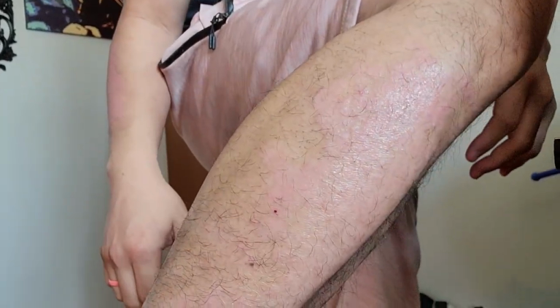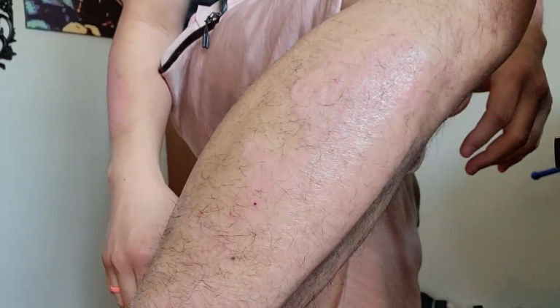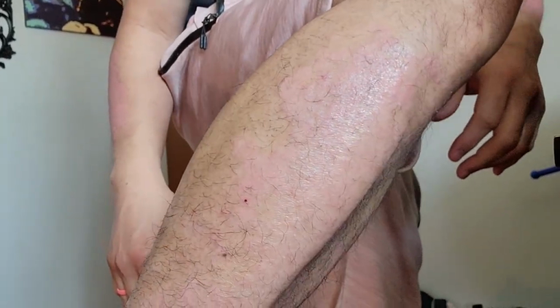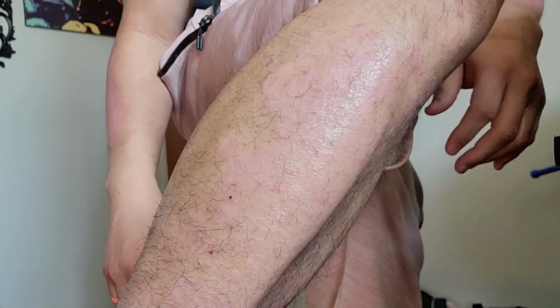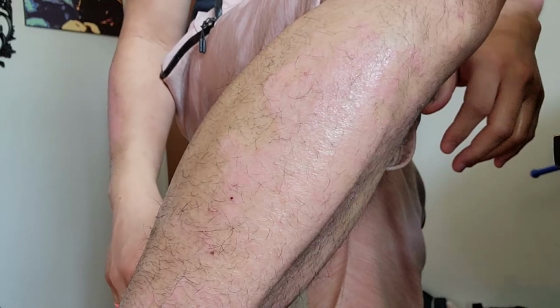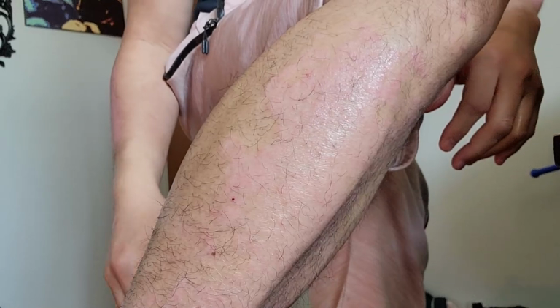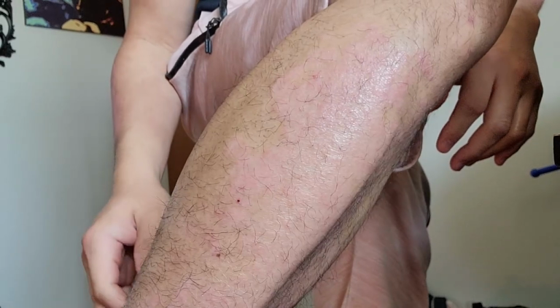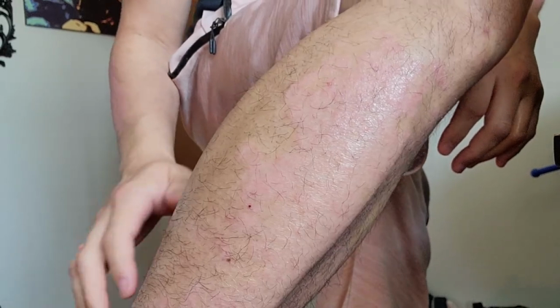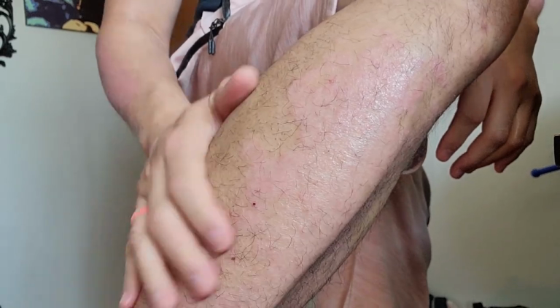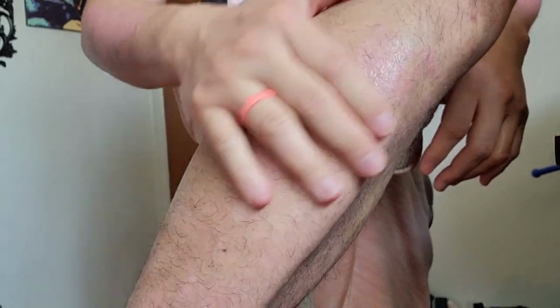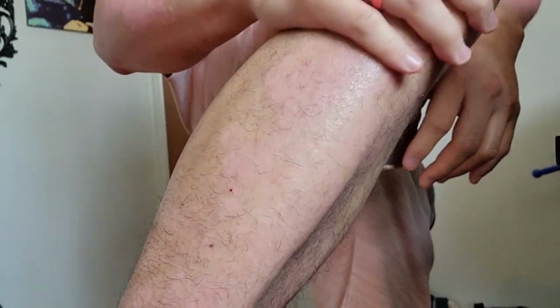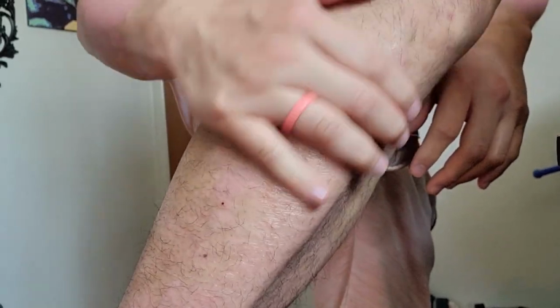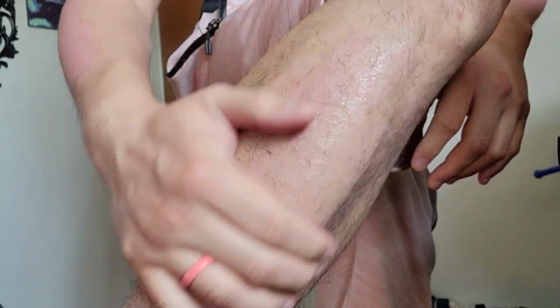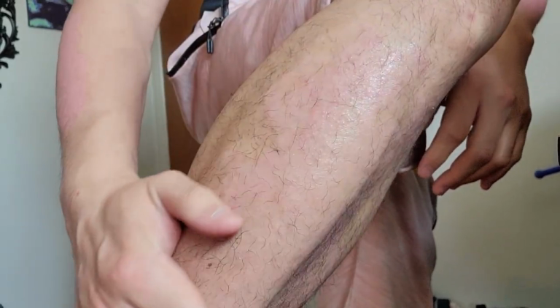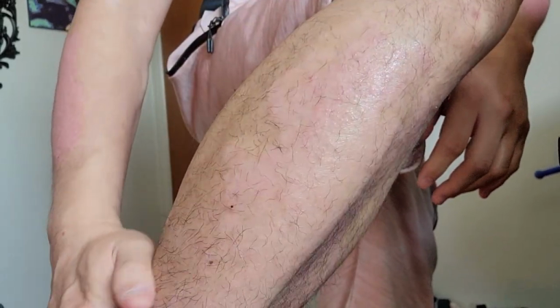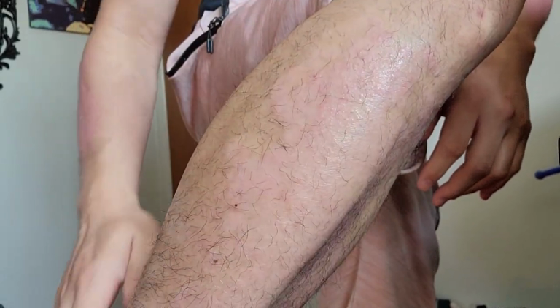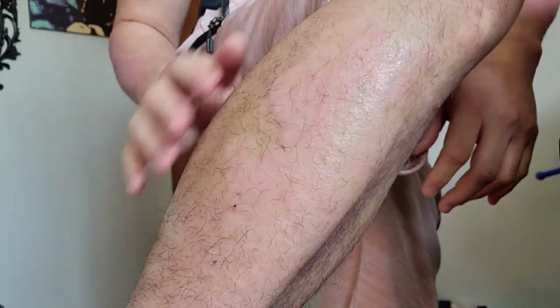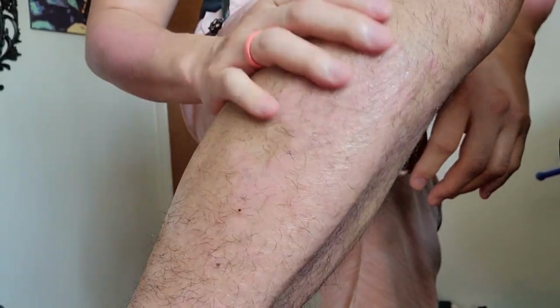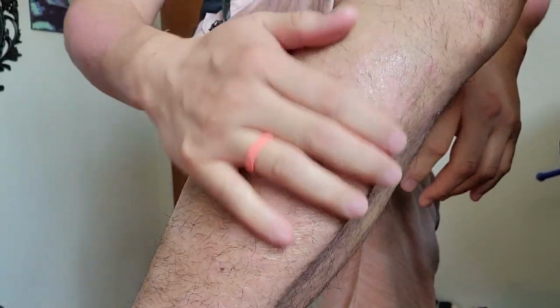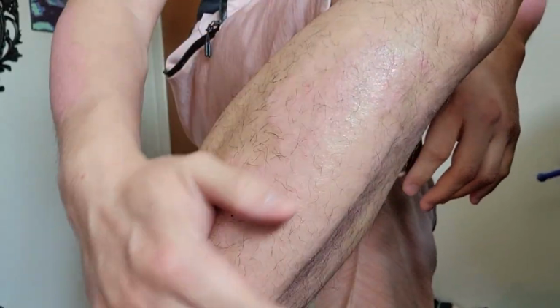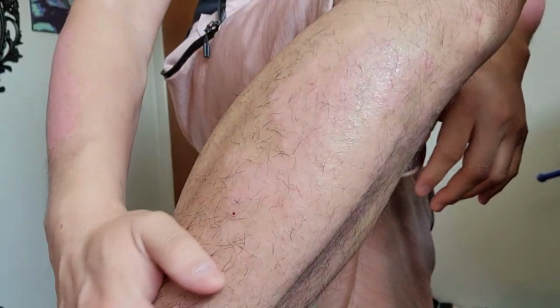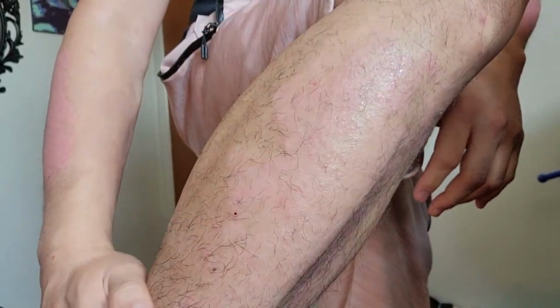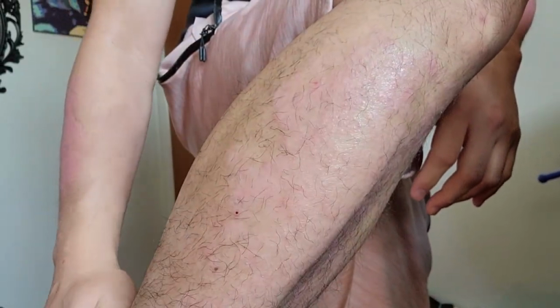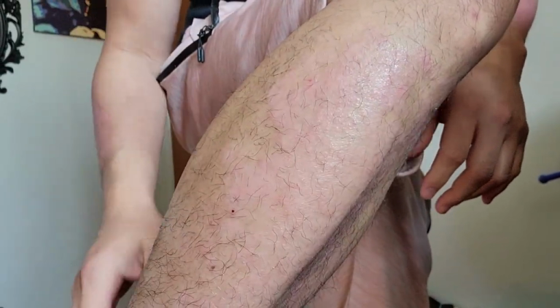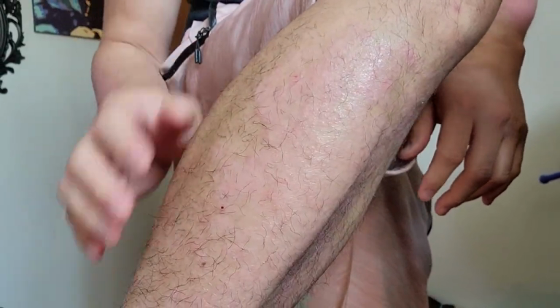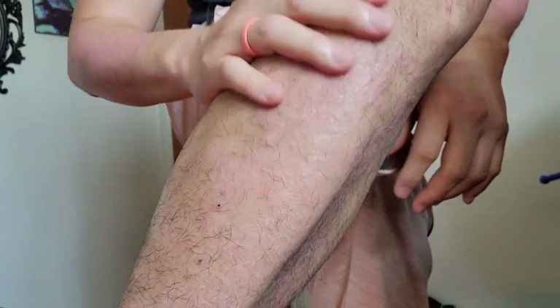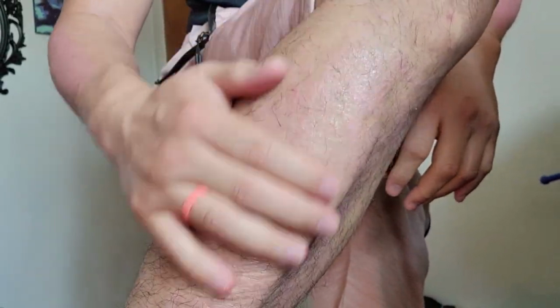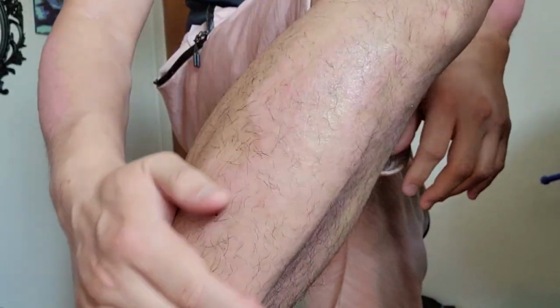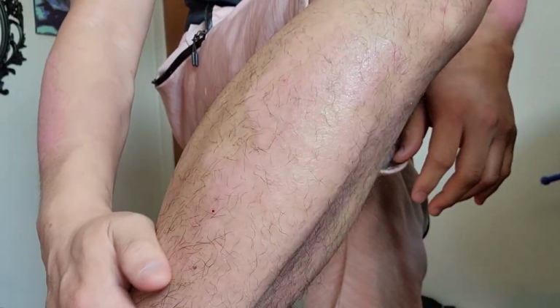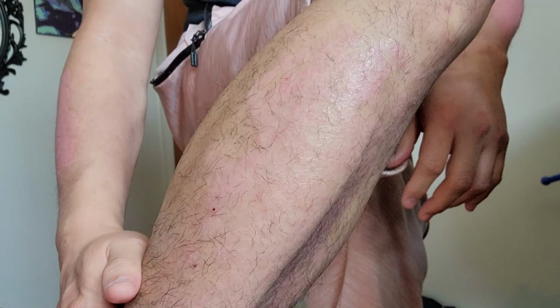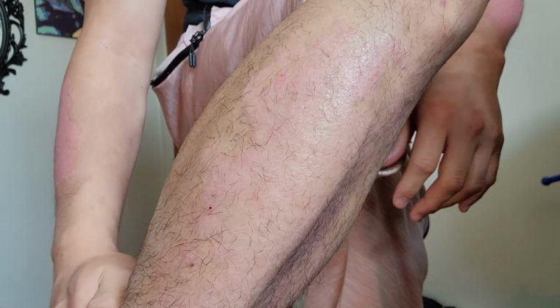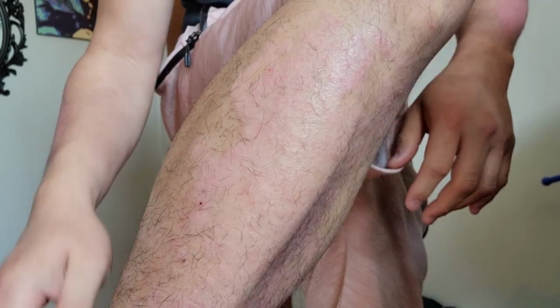Look at that sexy leg — all that sparse leg hair.